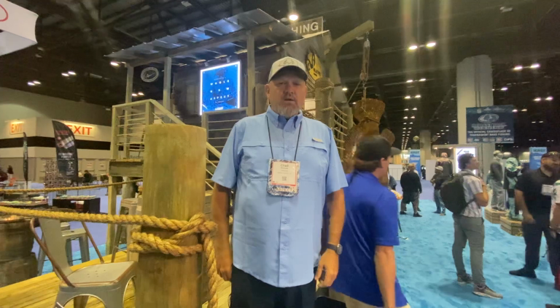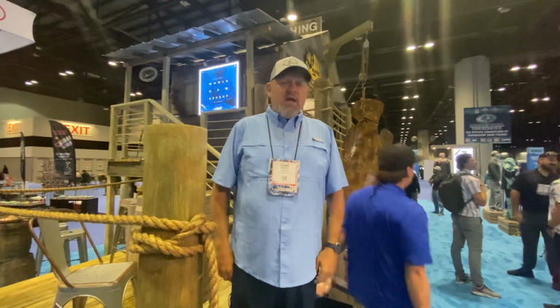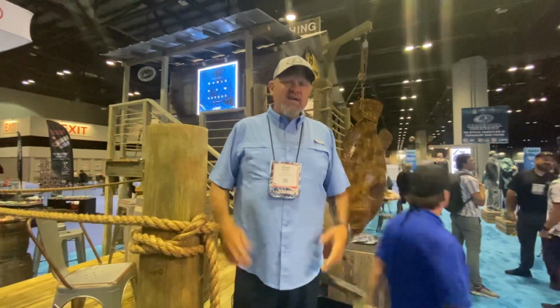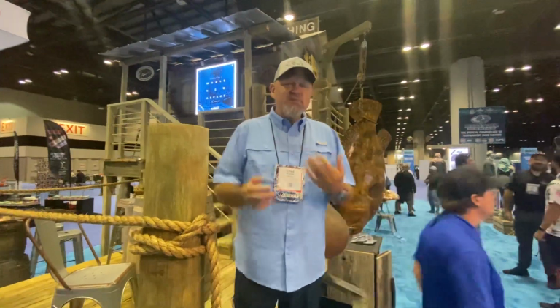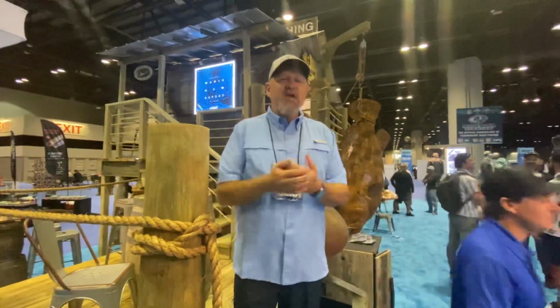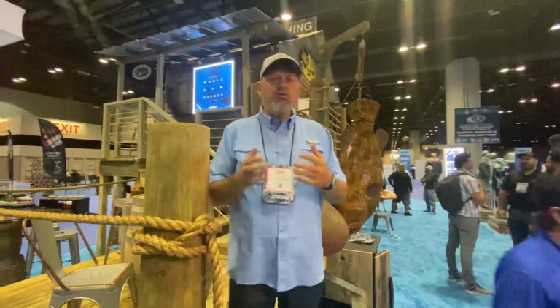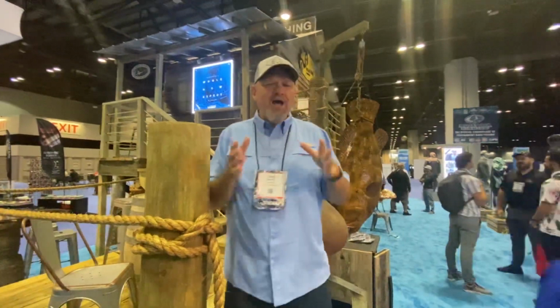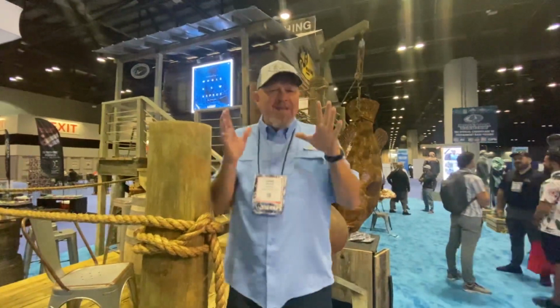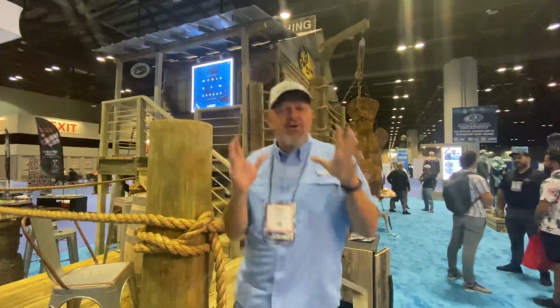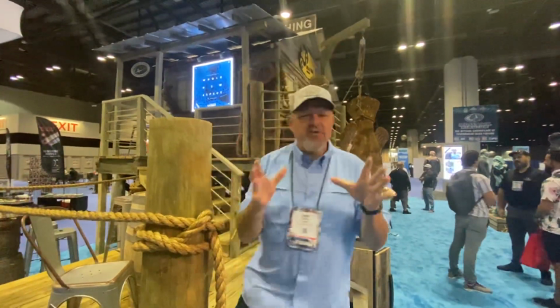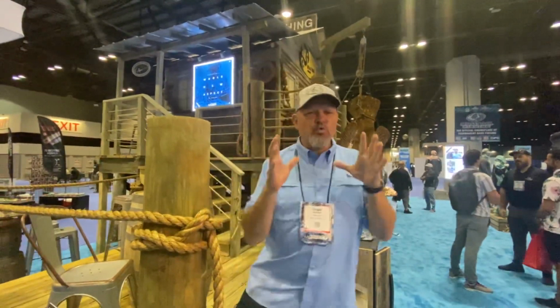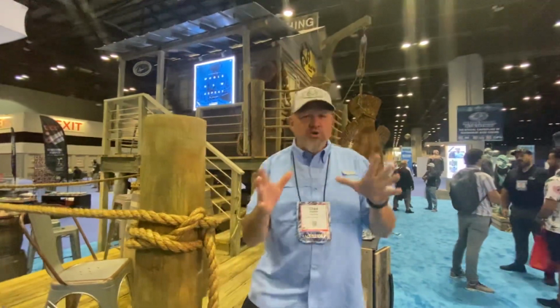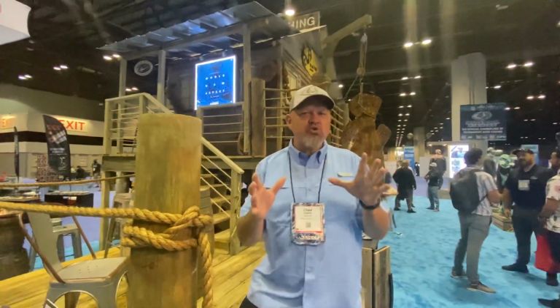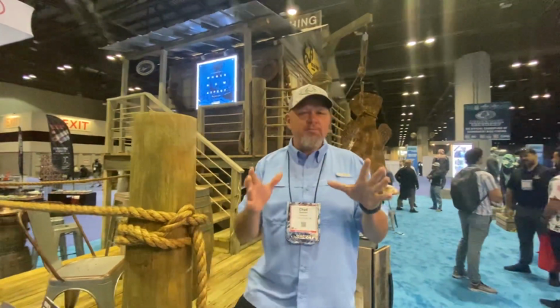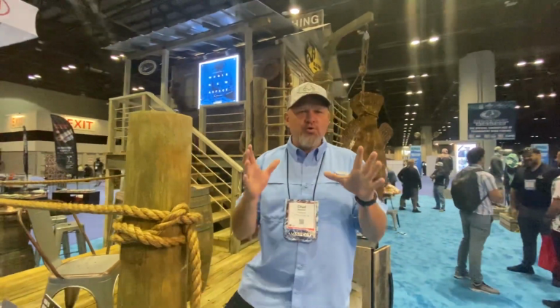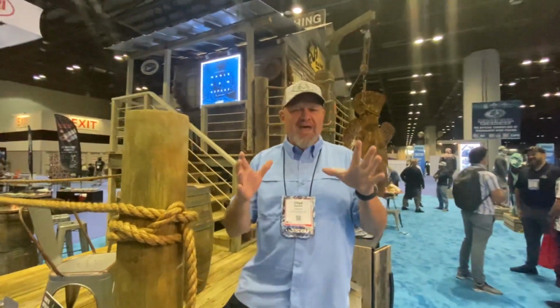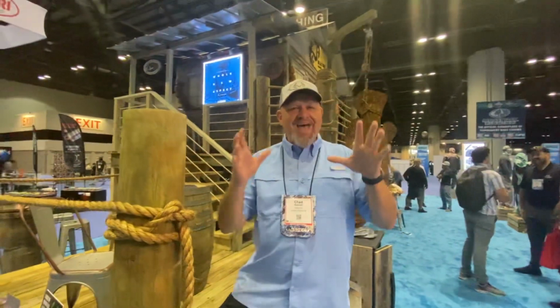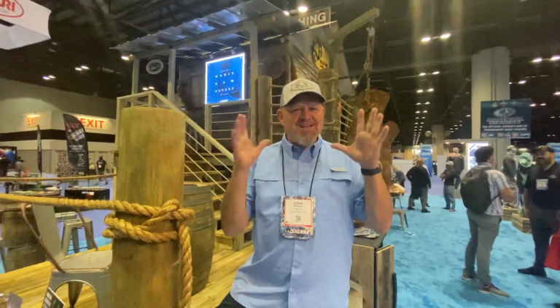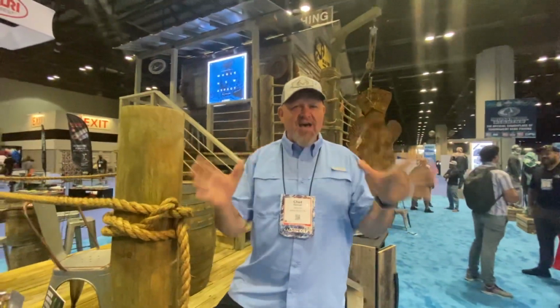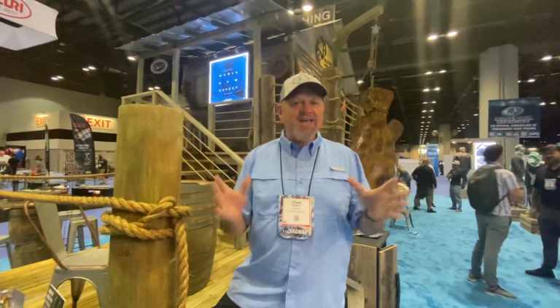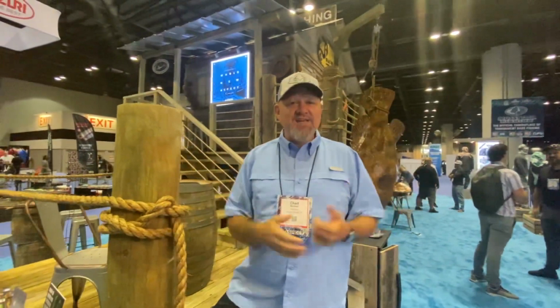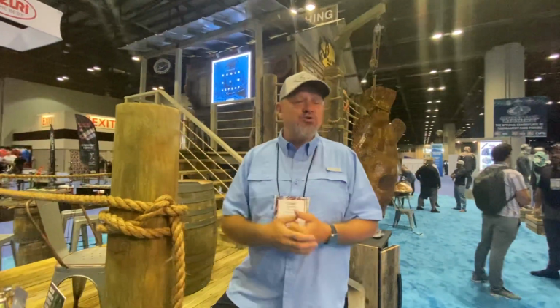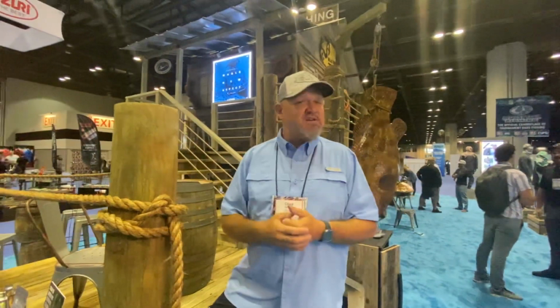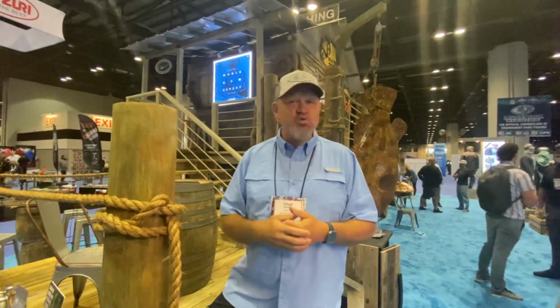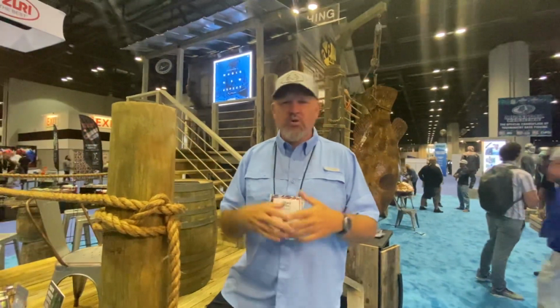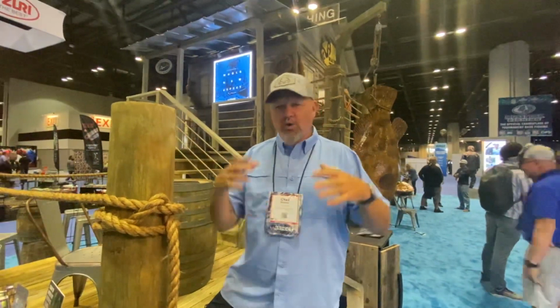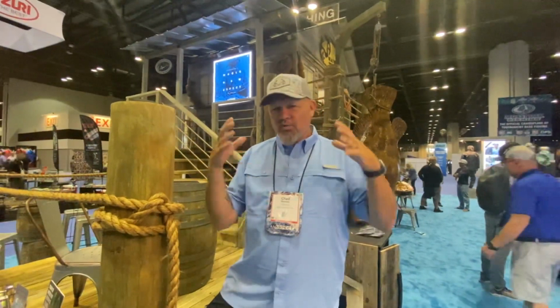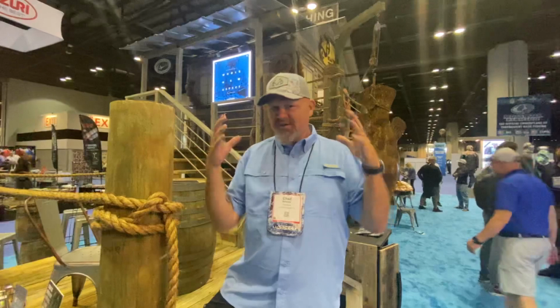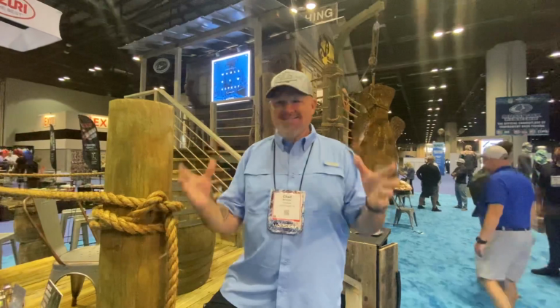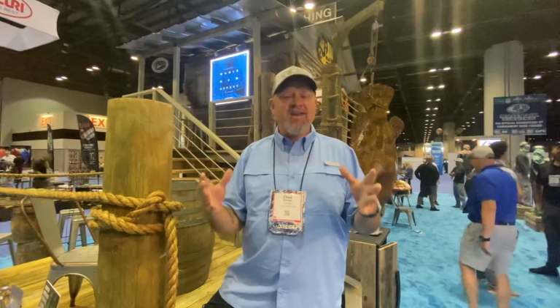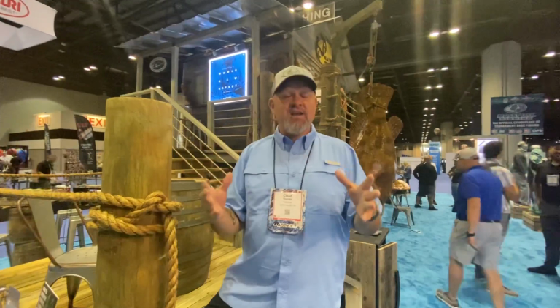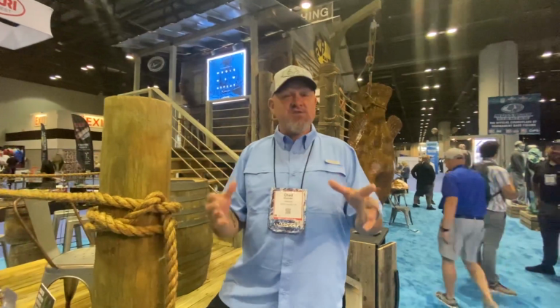Hey guys, I'm Chad Hoover. I'm here in the Realtree booth at ICAST 2021 with an exciting announcement.